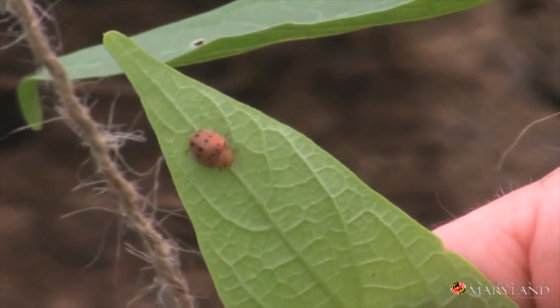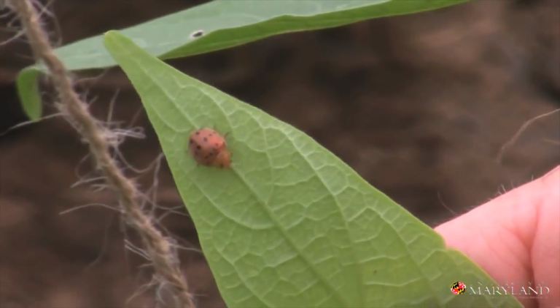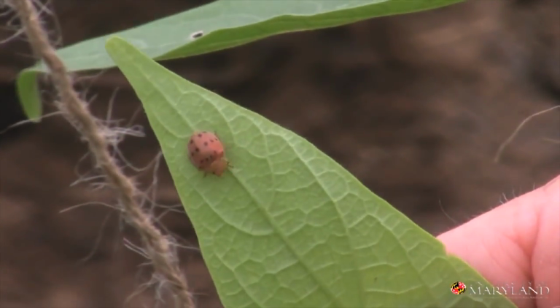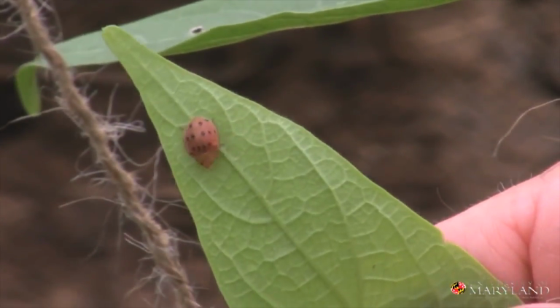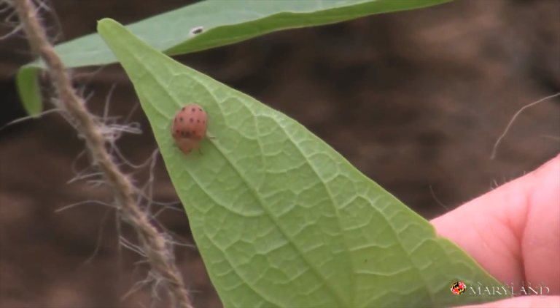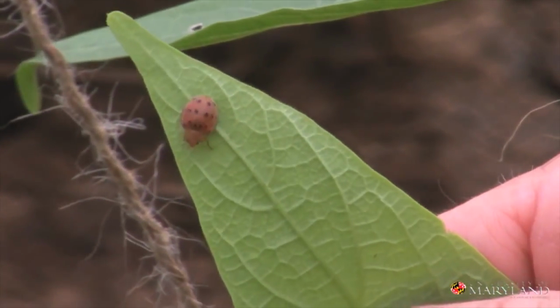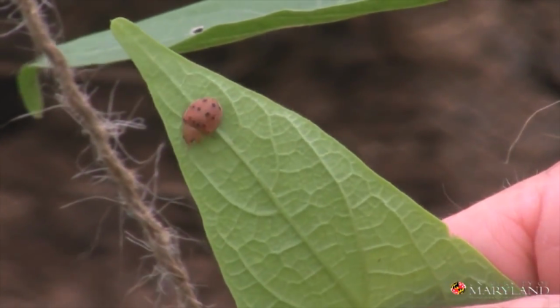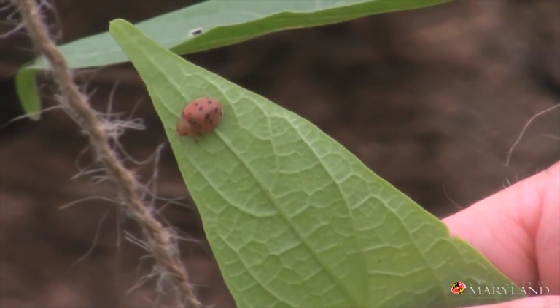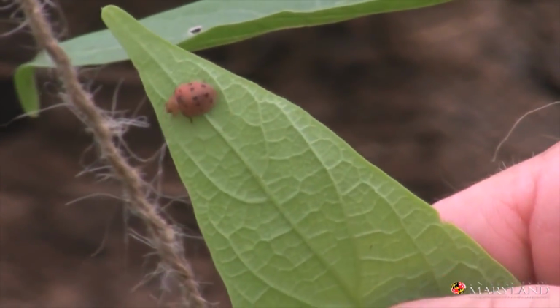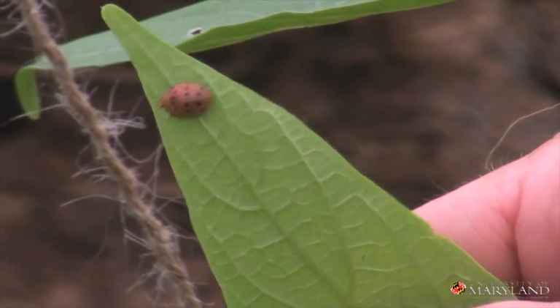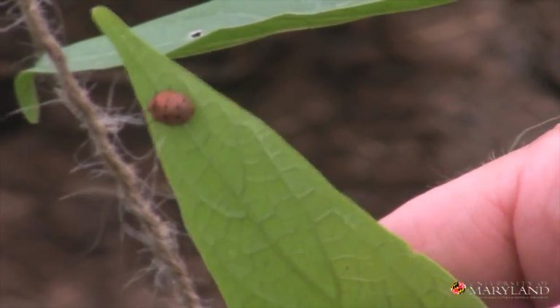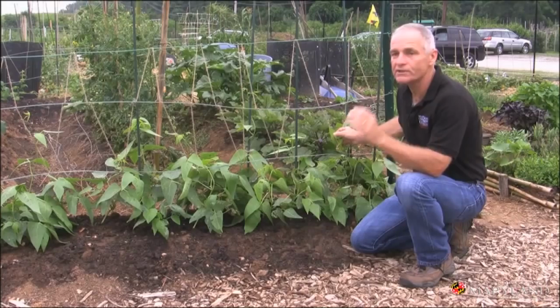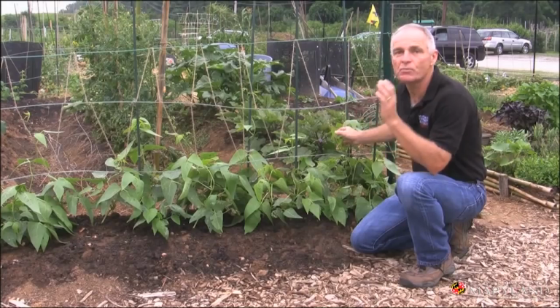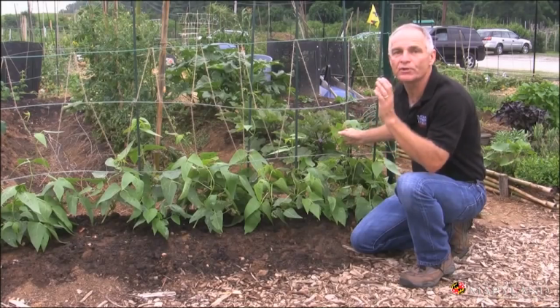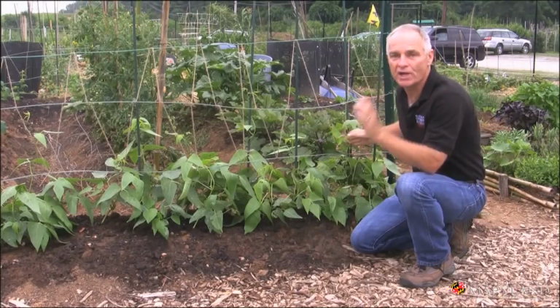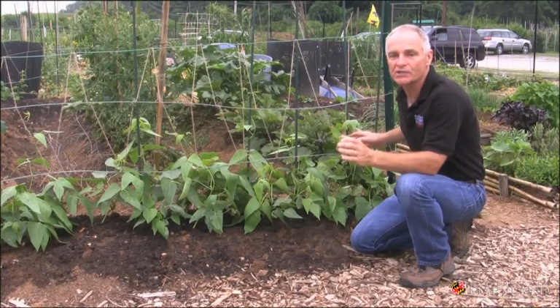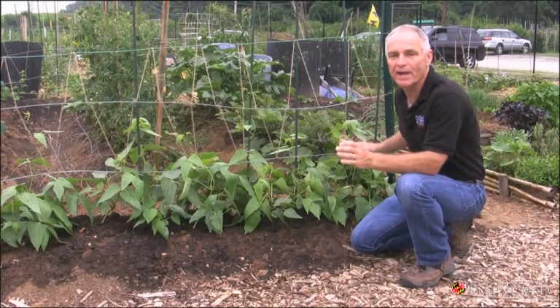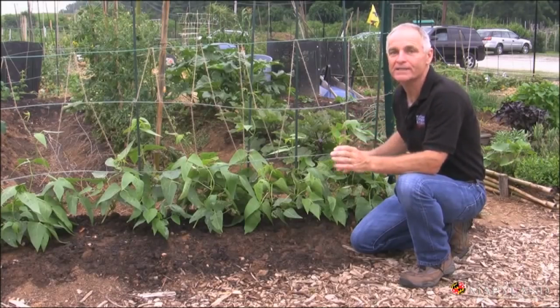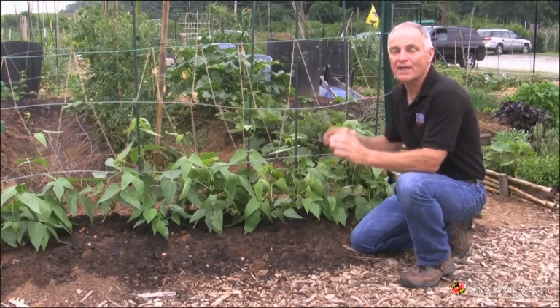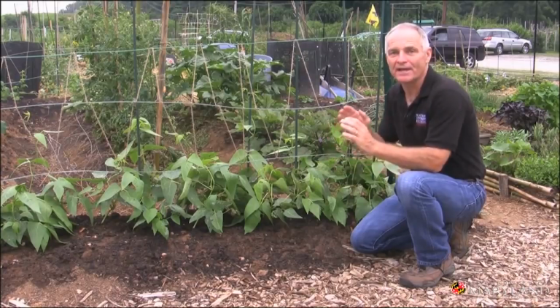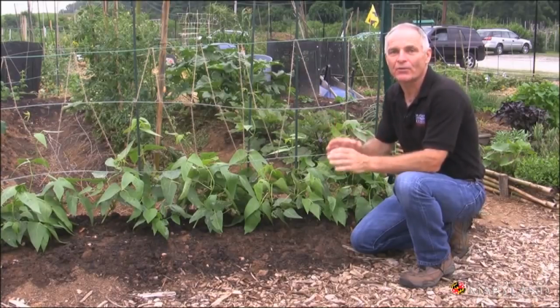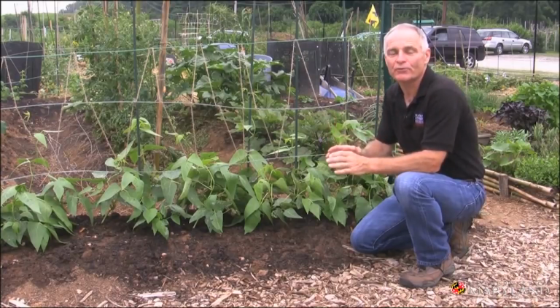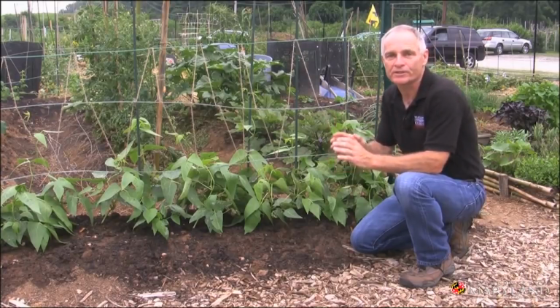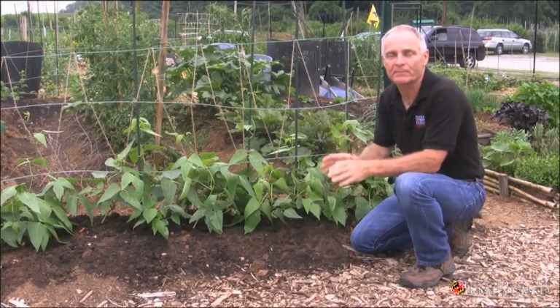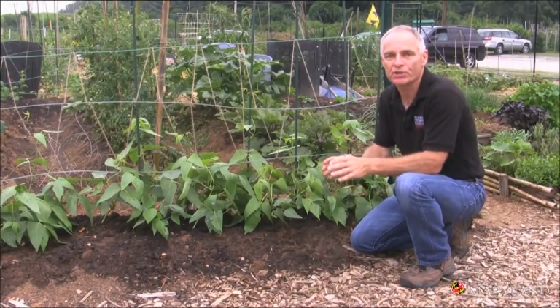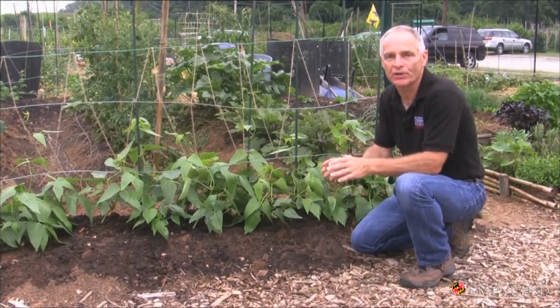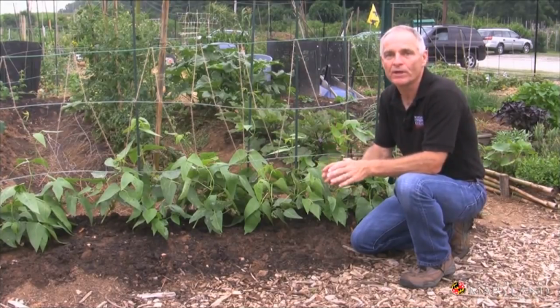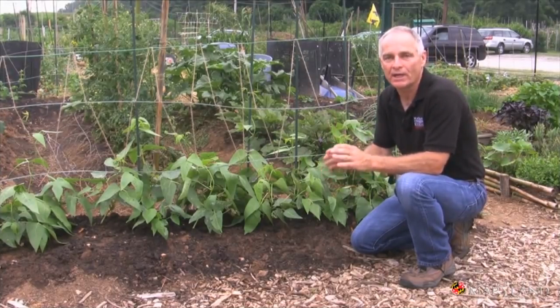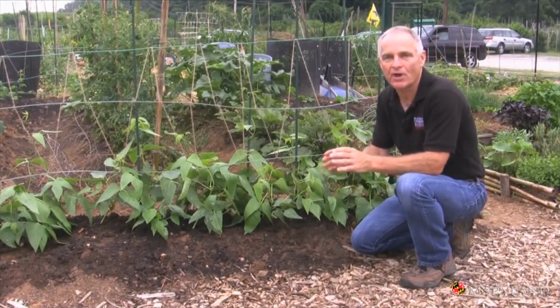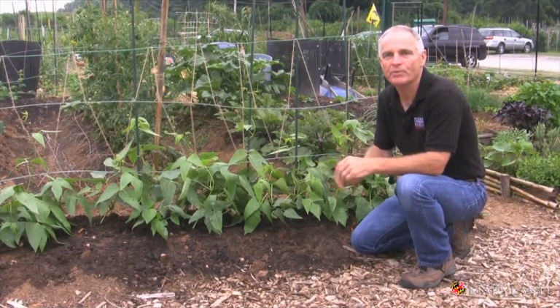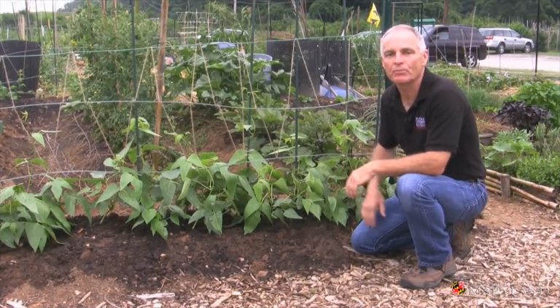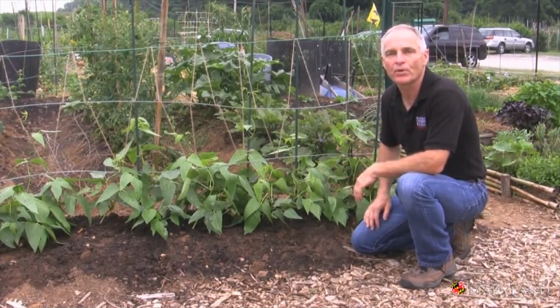Here's the adult Mexican bean beetle. Once you build your knowledge base, then you're ready for step two in your IPM program.